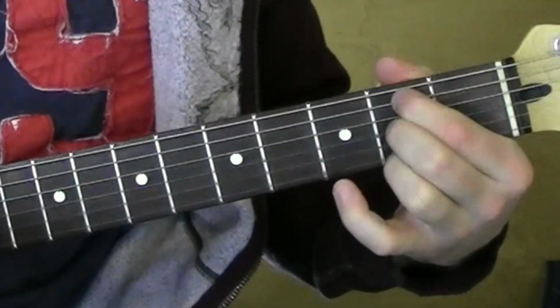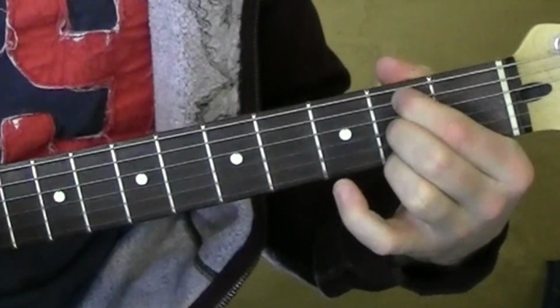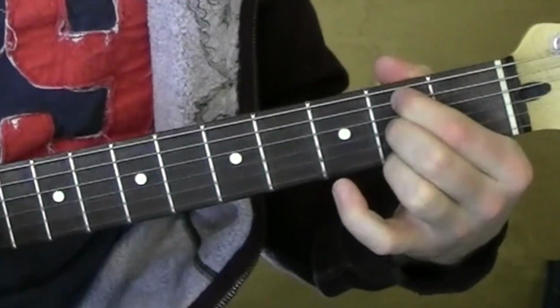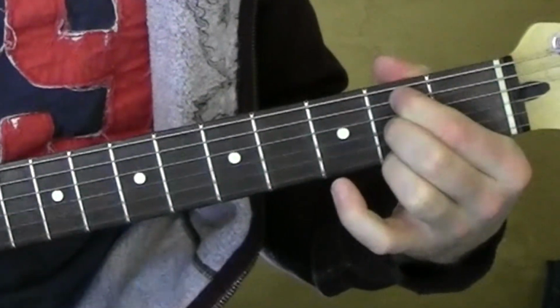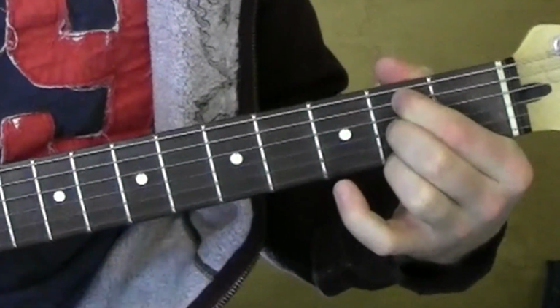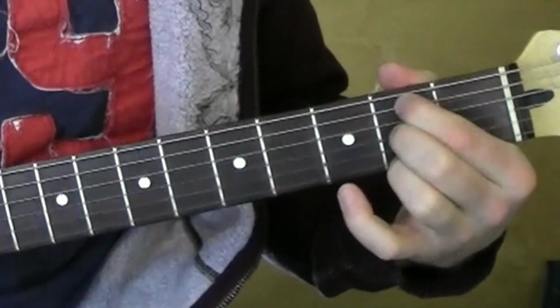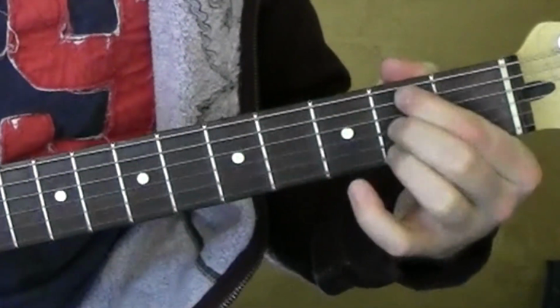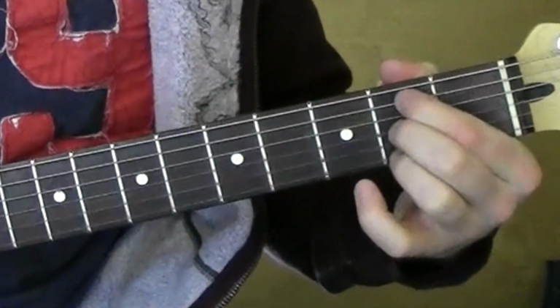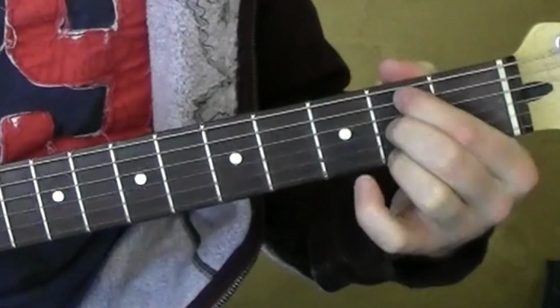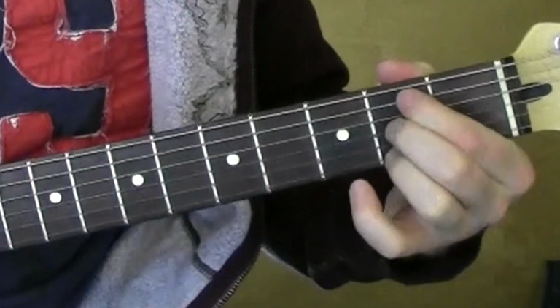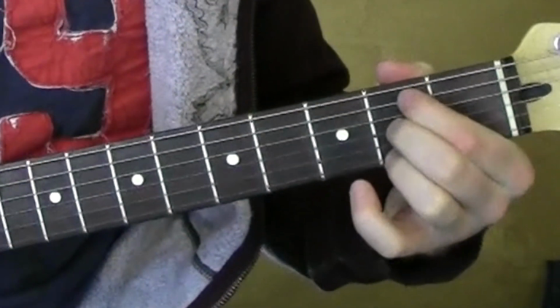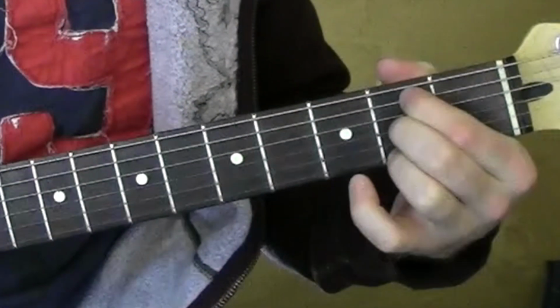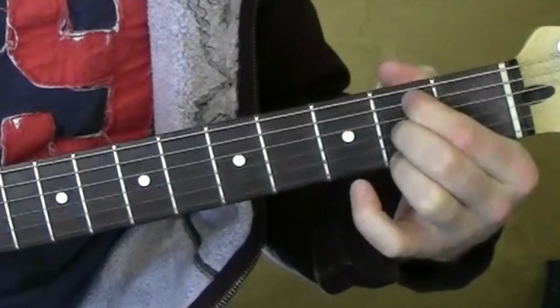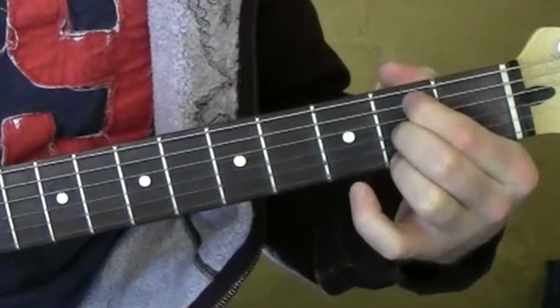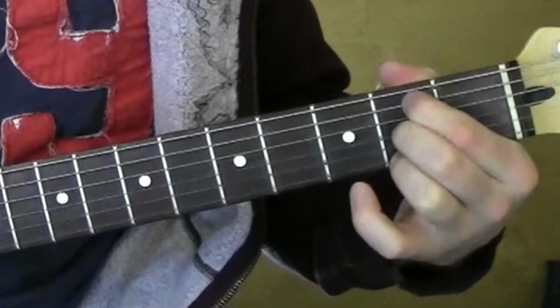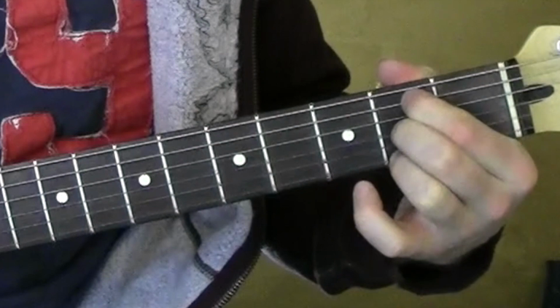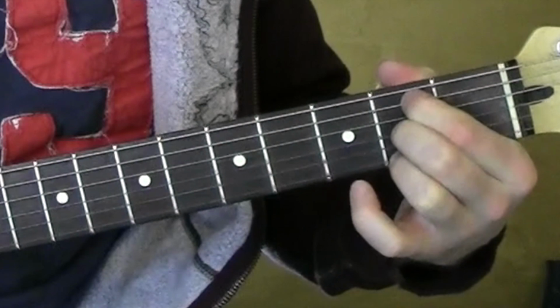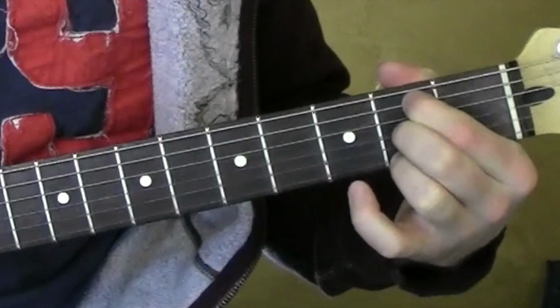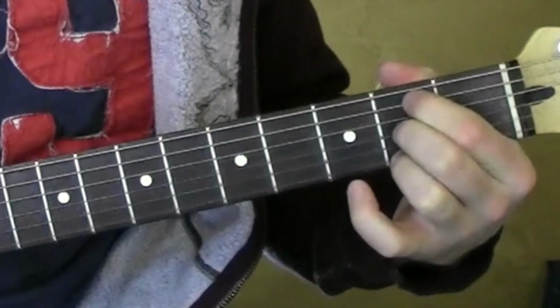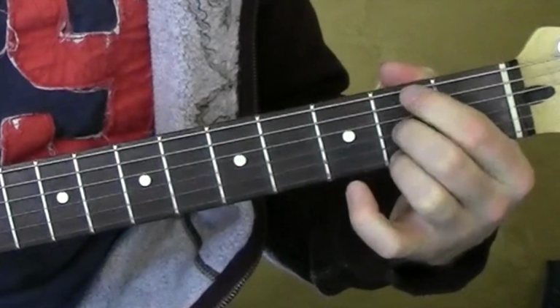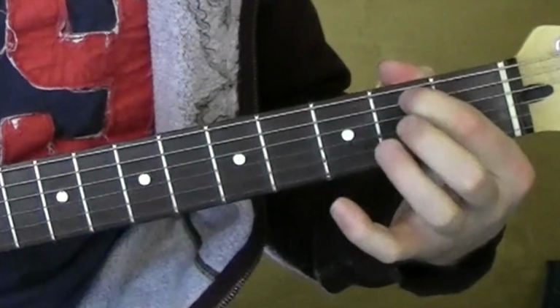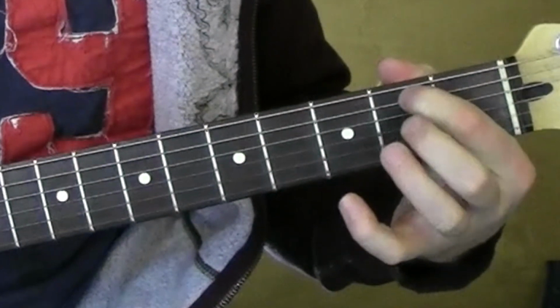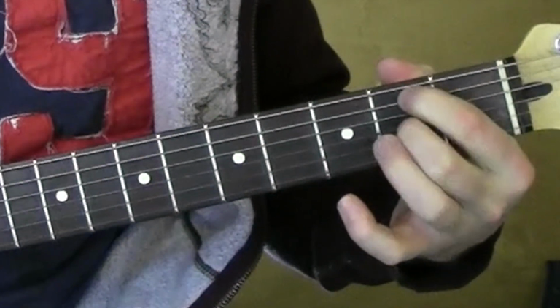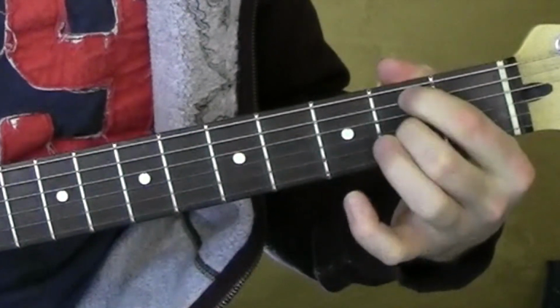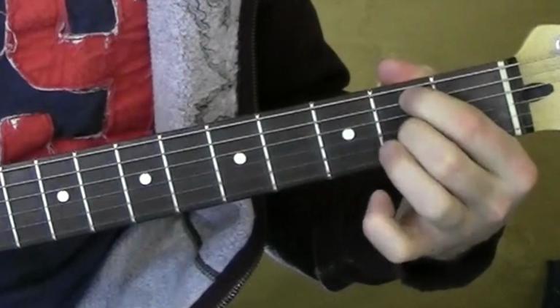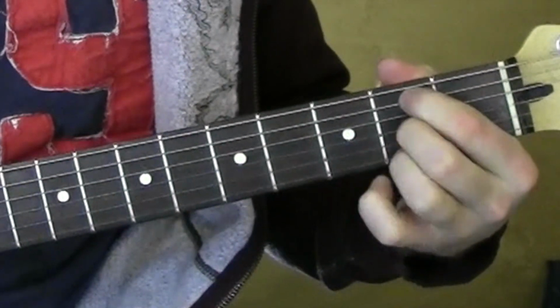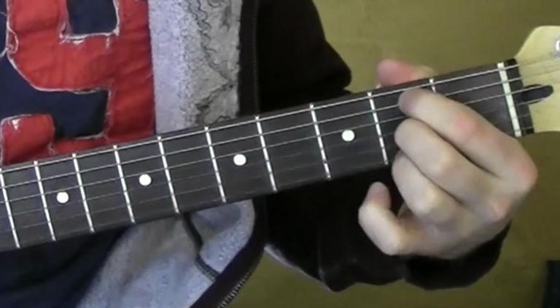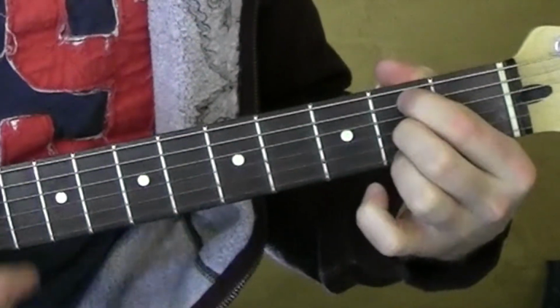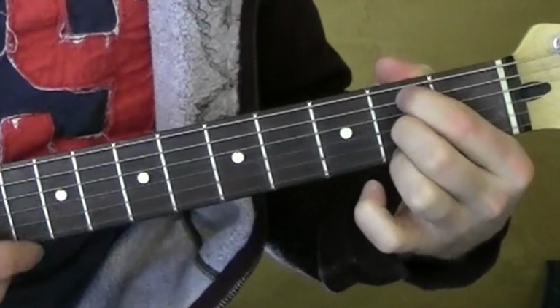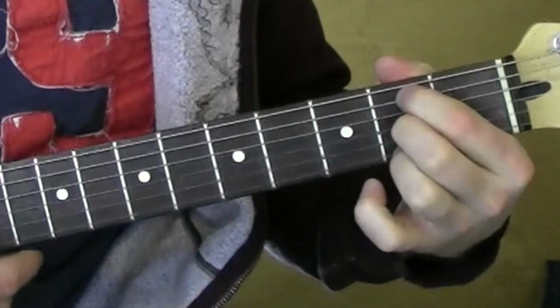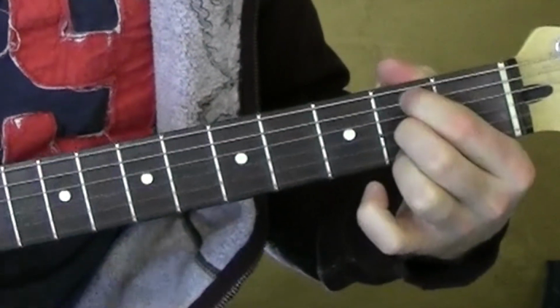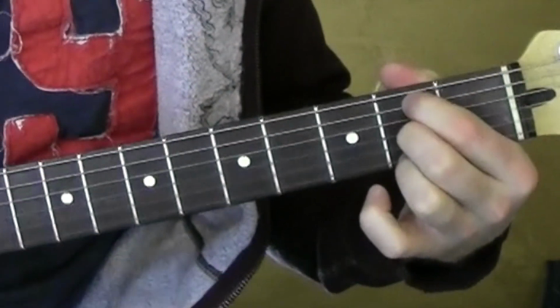B minor 7 — all on the 2nd fret: 5th string, 3rd string, 2nd string.